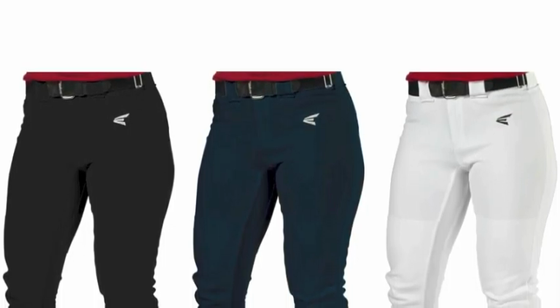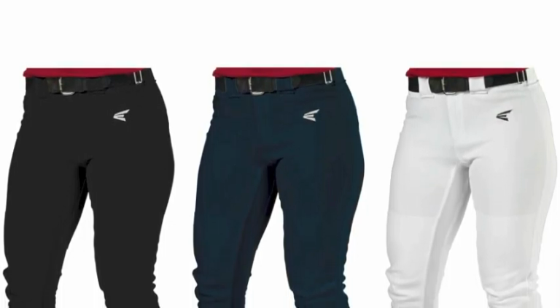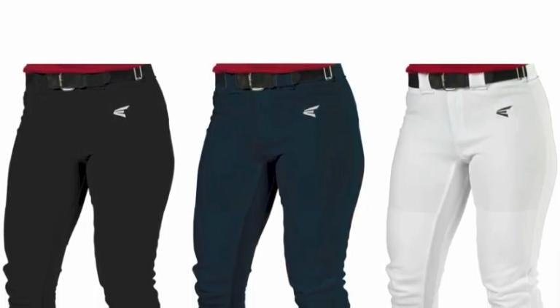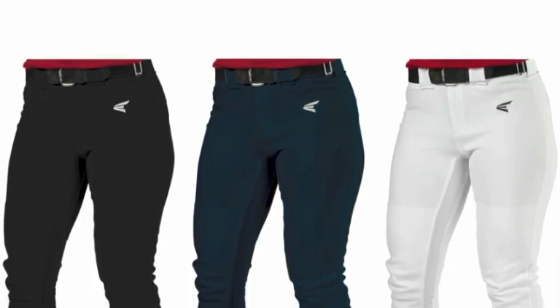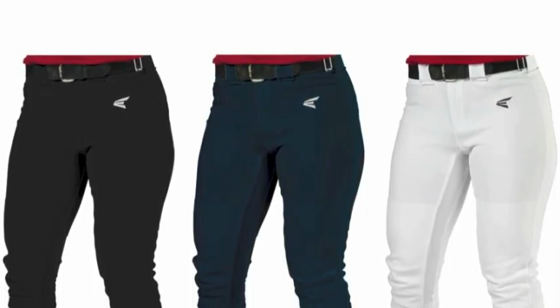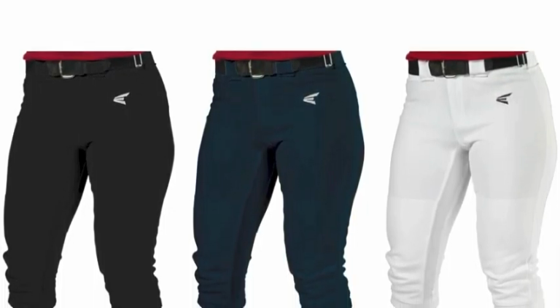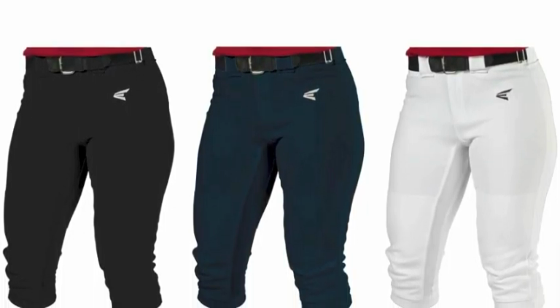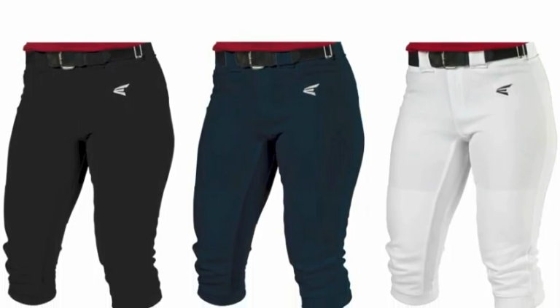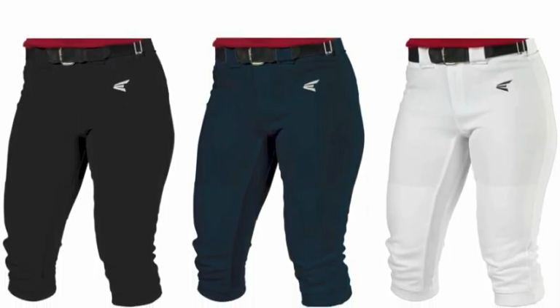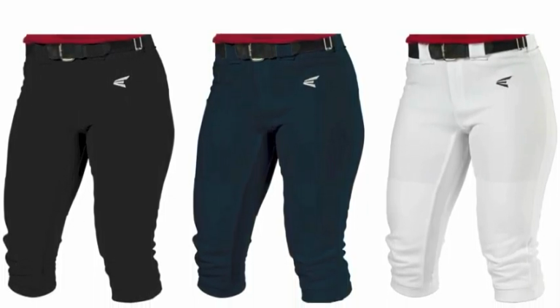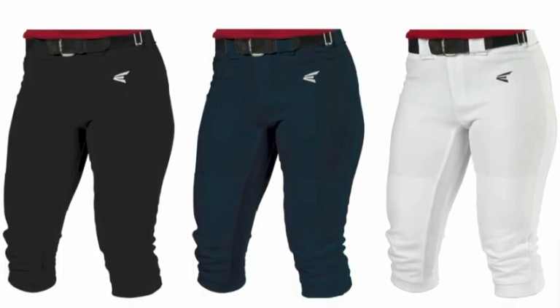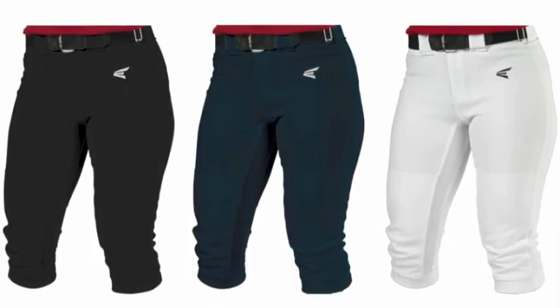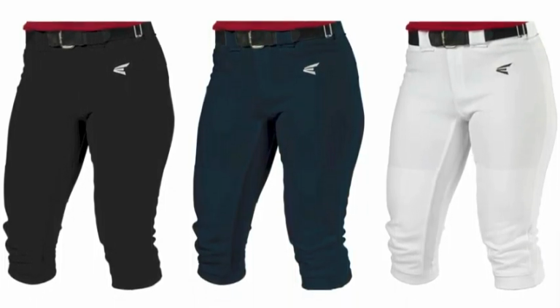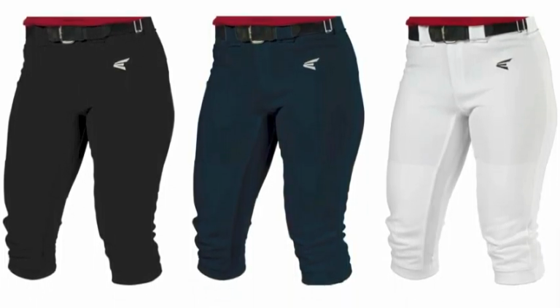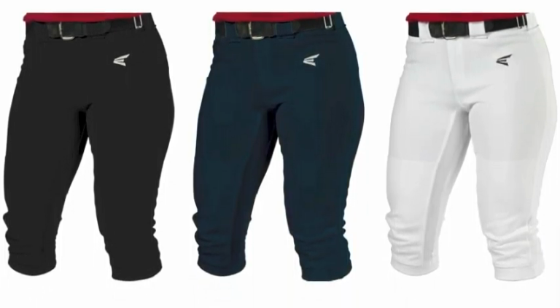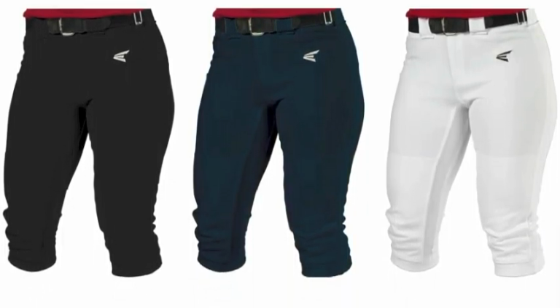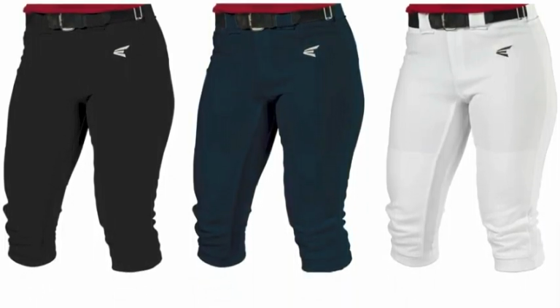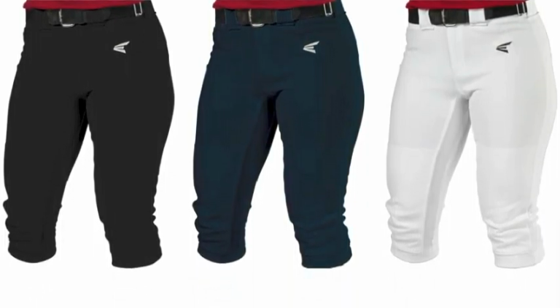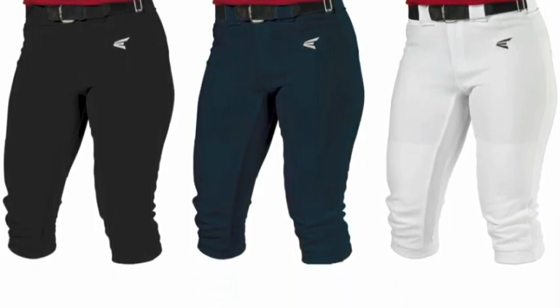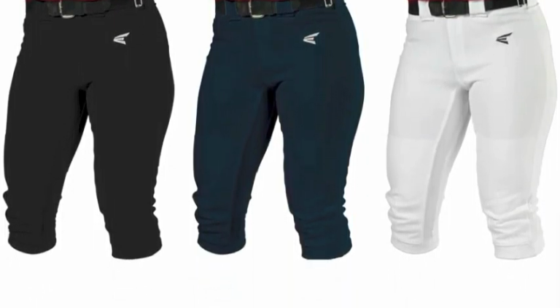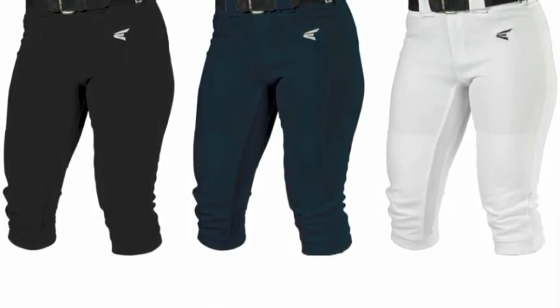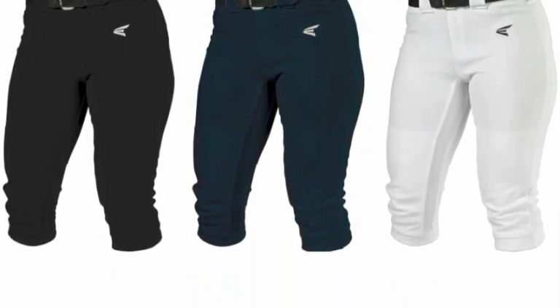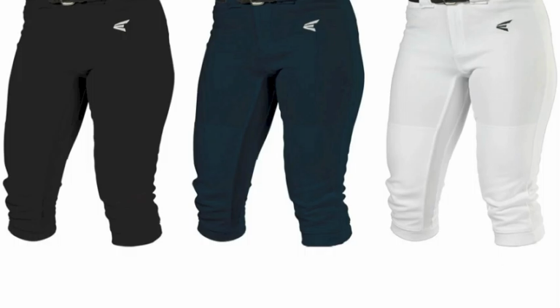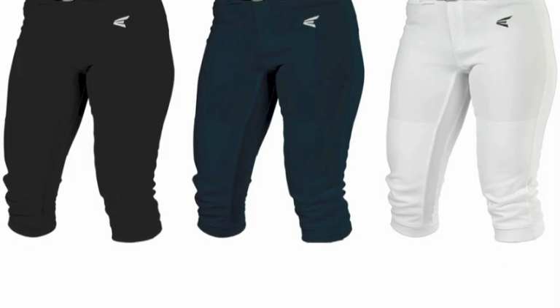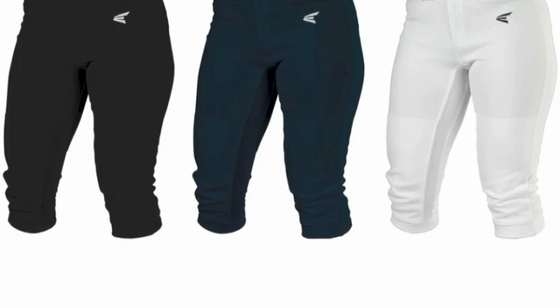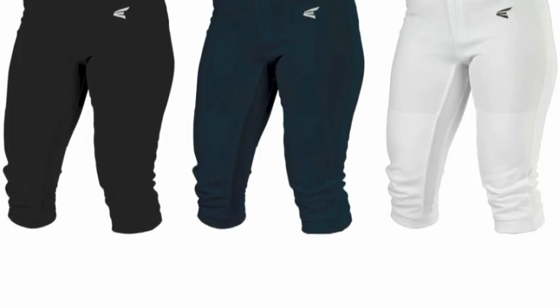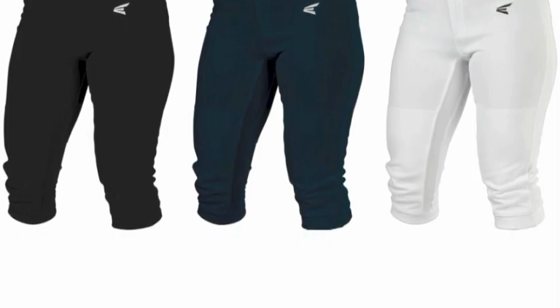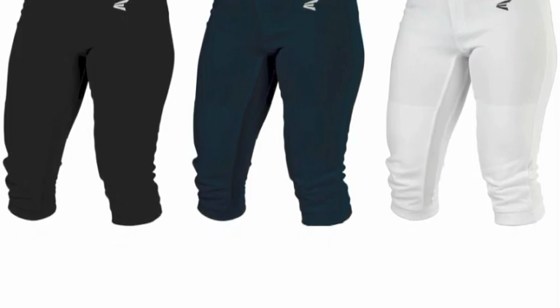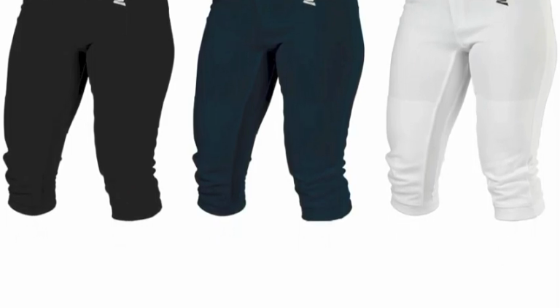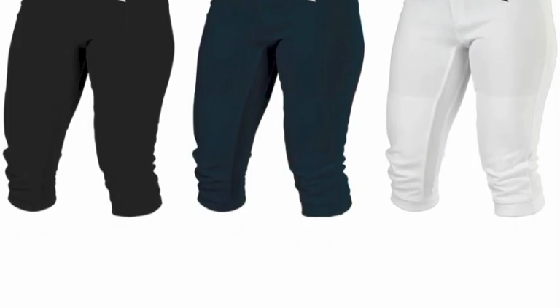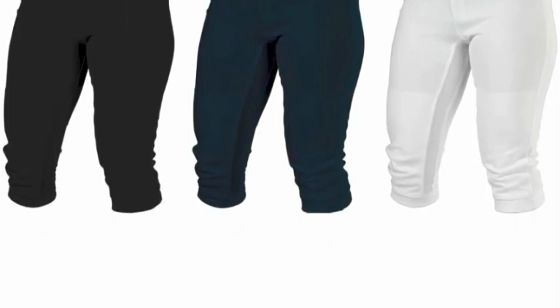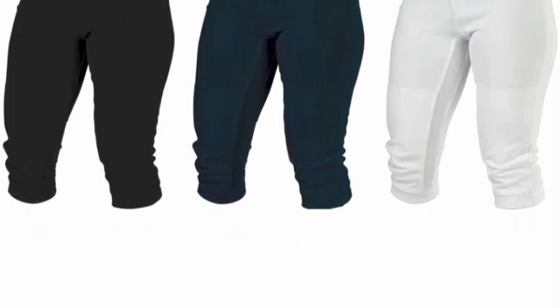To ensure that these pants are long-lasting, the Easton Mako Pants feature Scotchgard Stain Release.